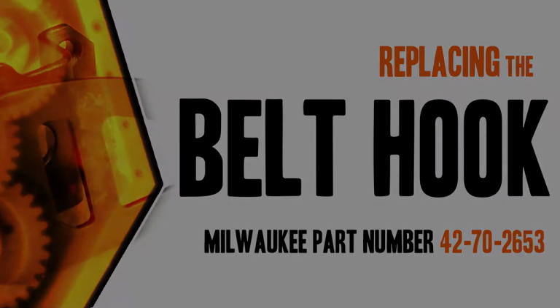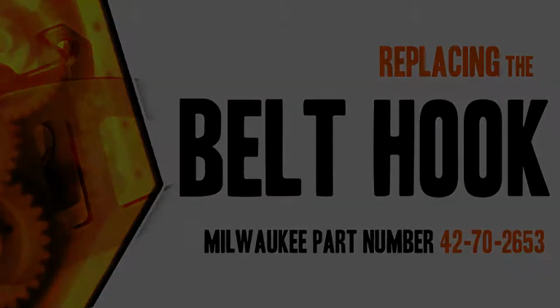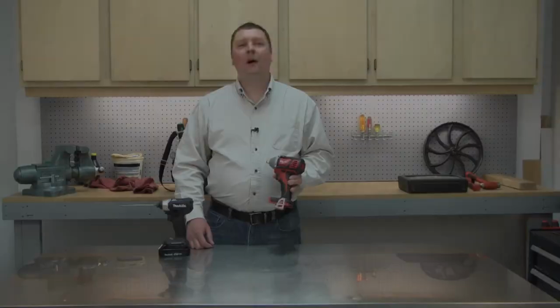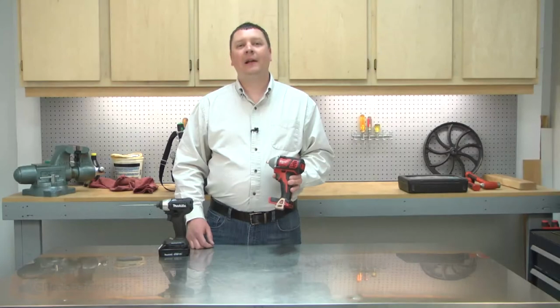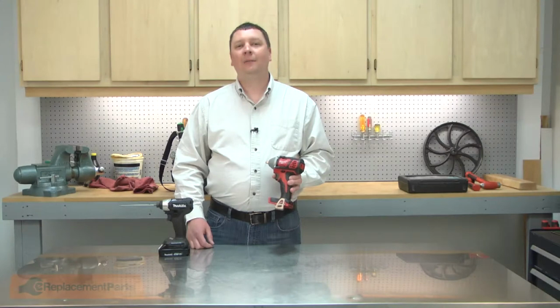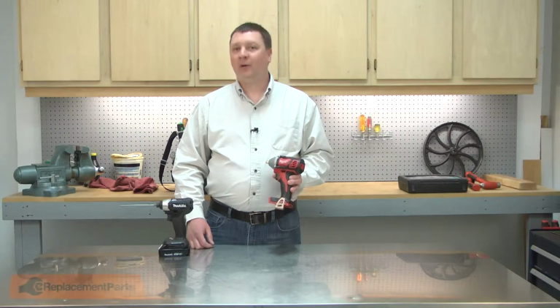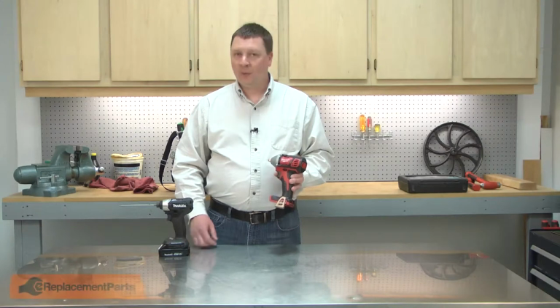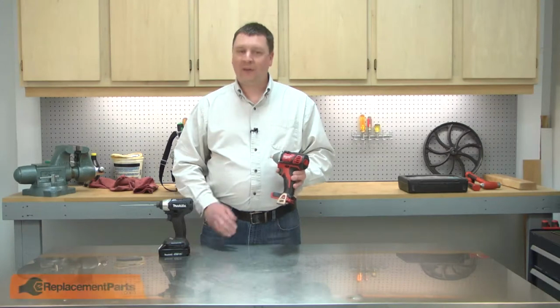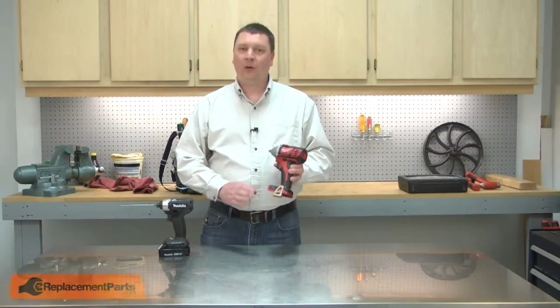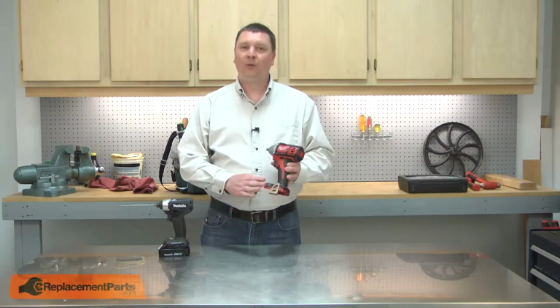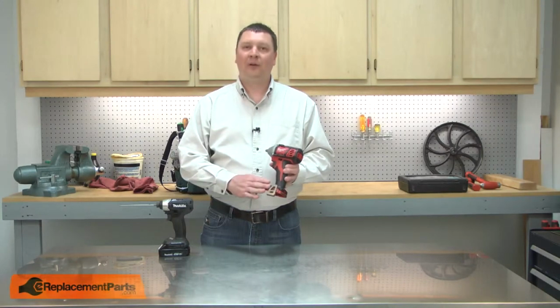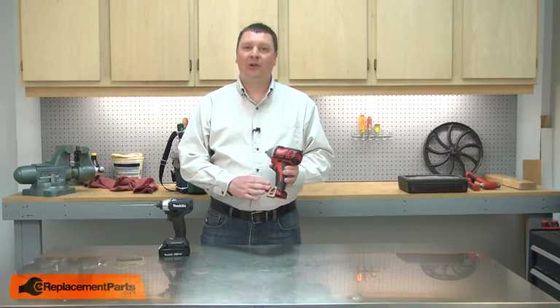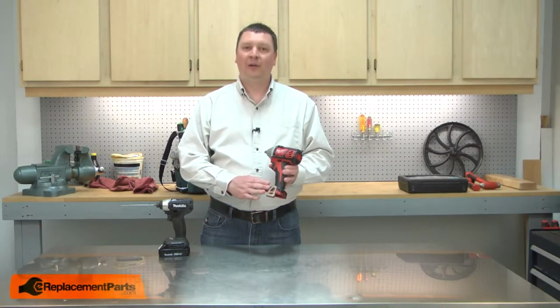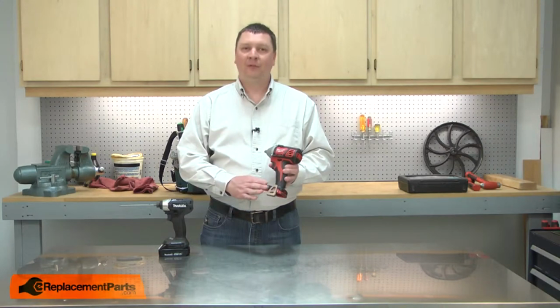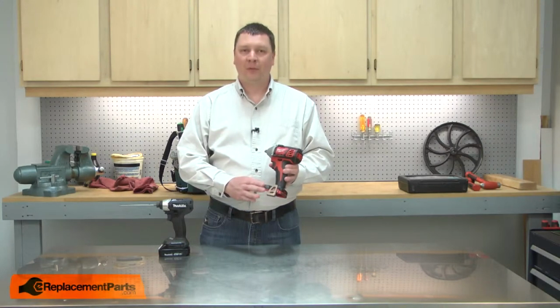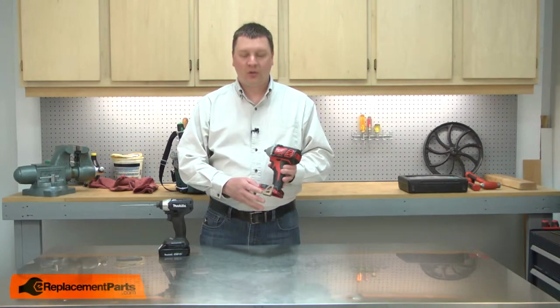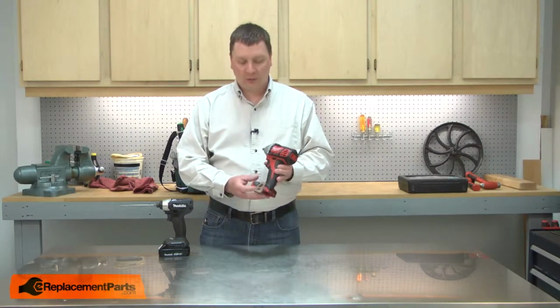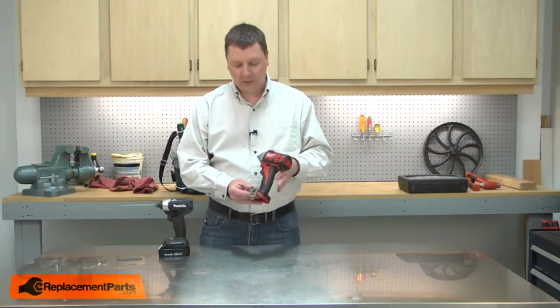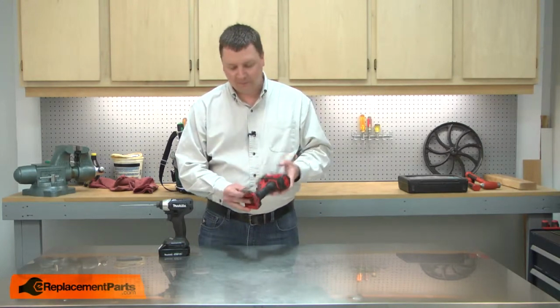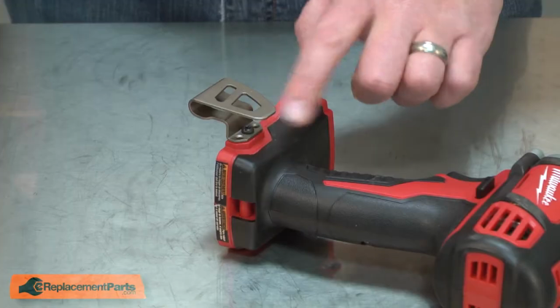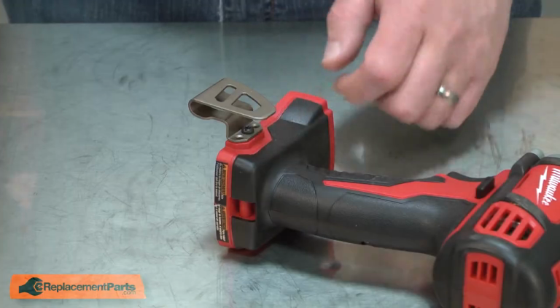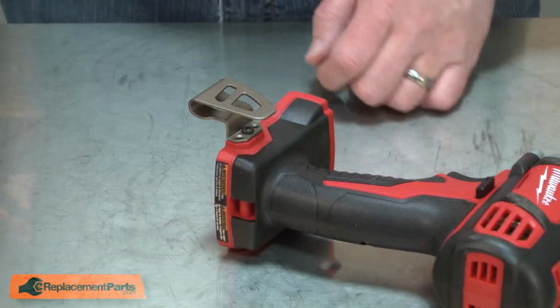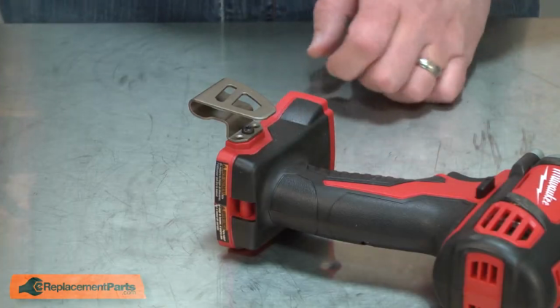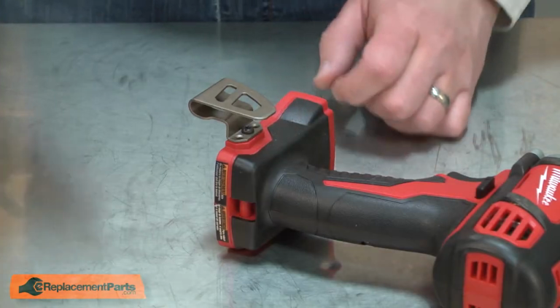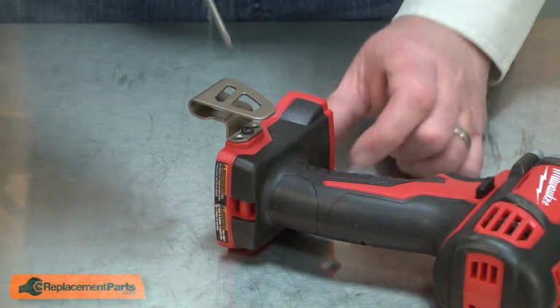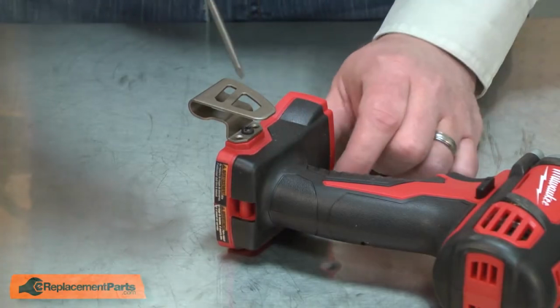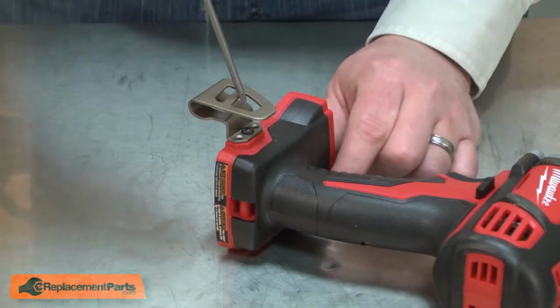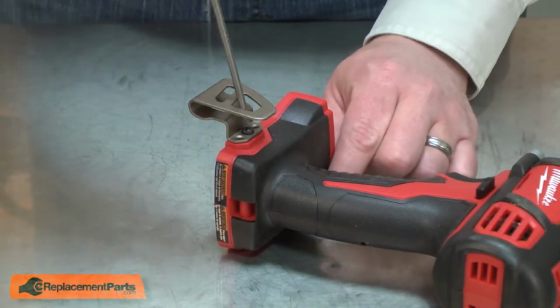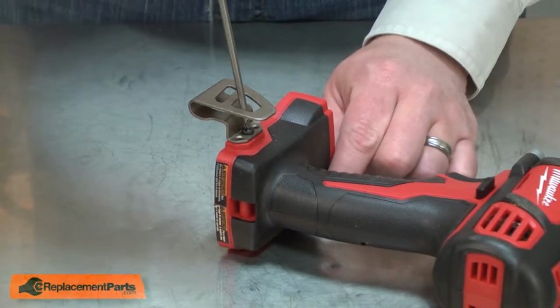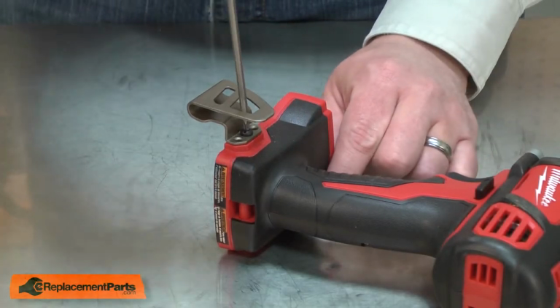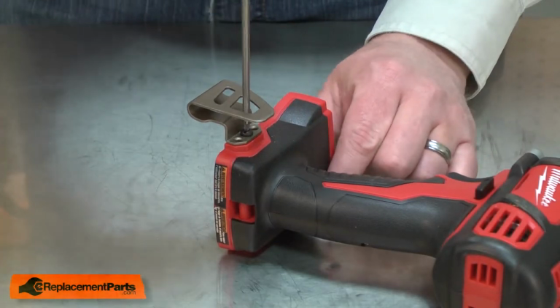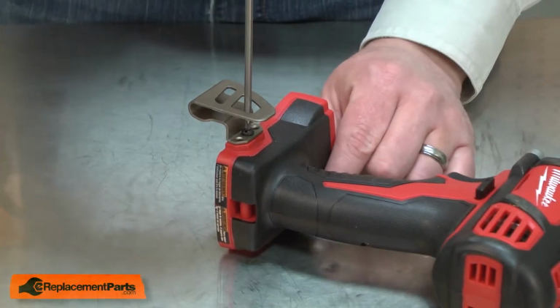I'll begin by removing the old belt clip from the tool. The belt clip is secured with one screw.